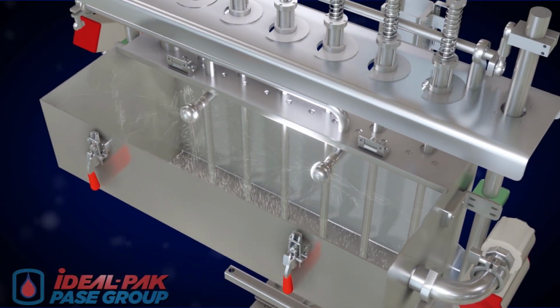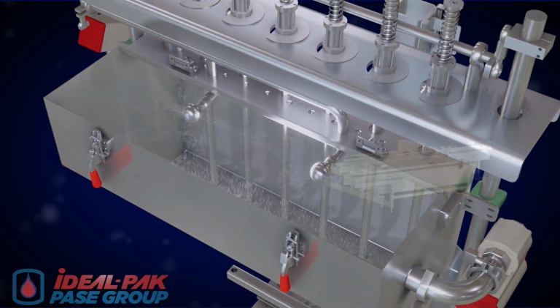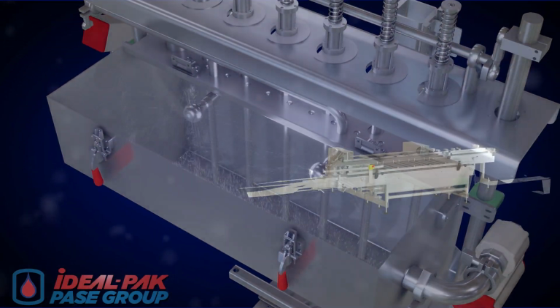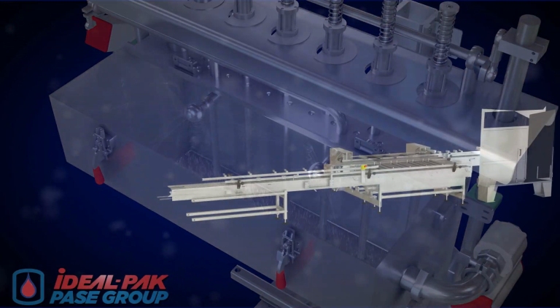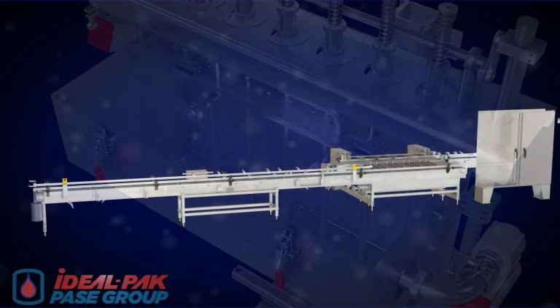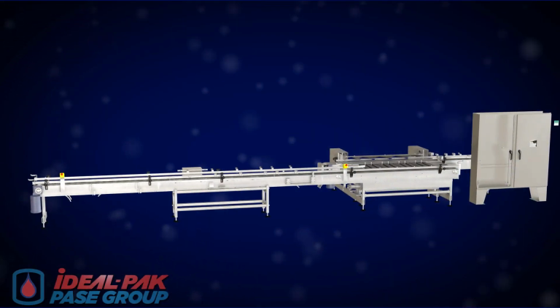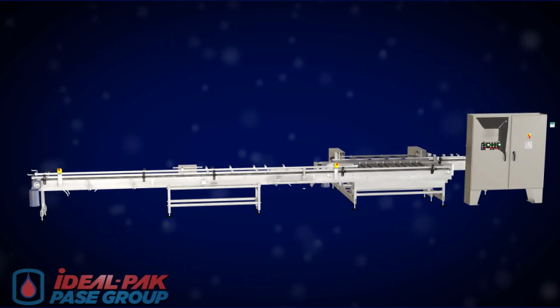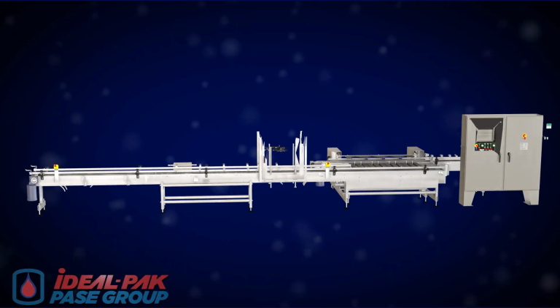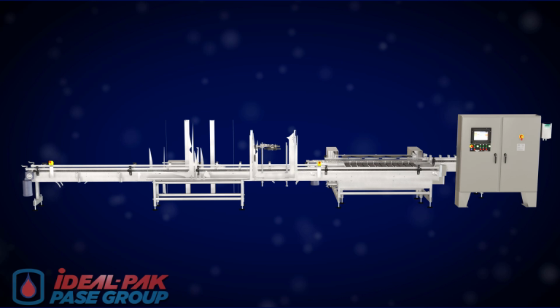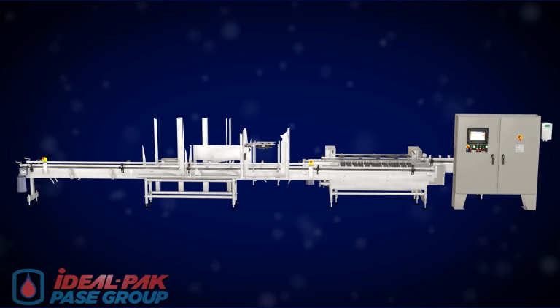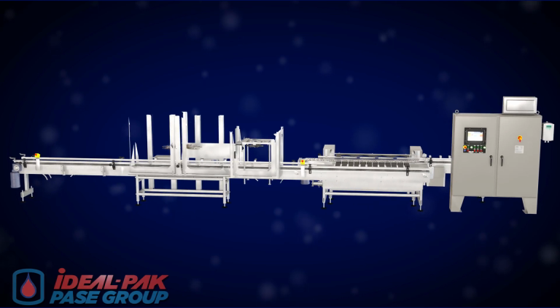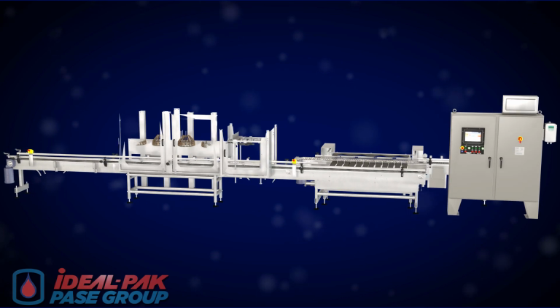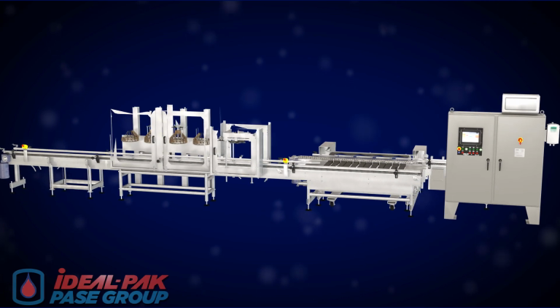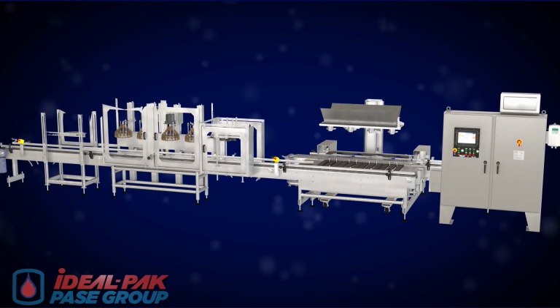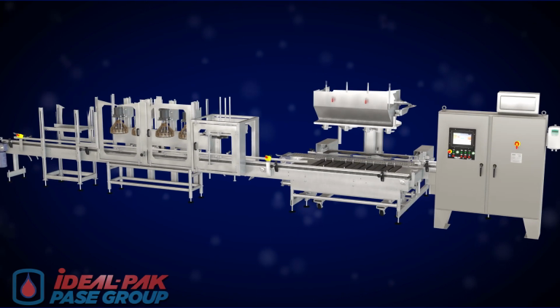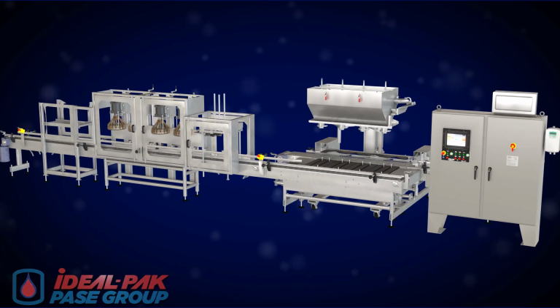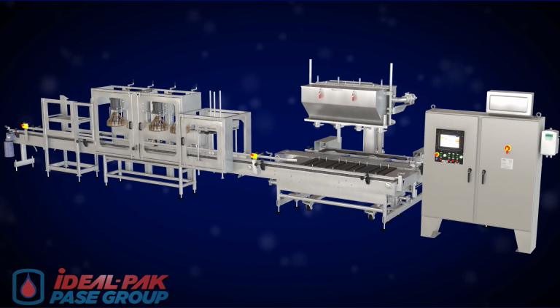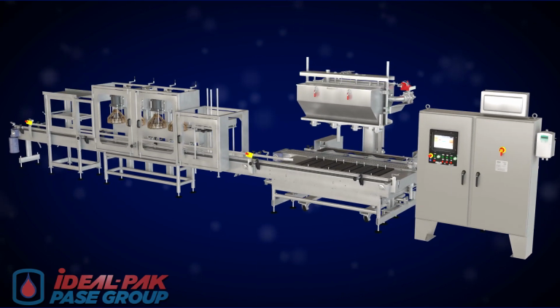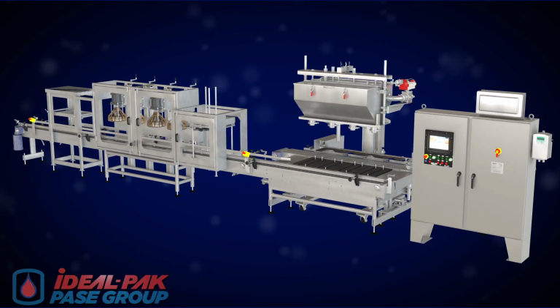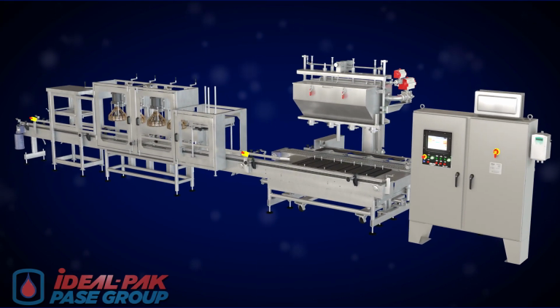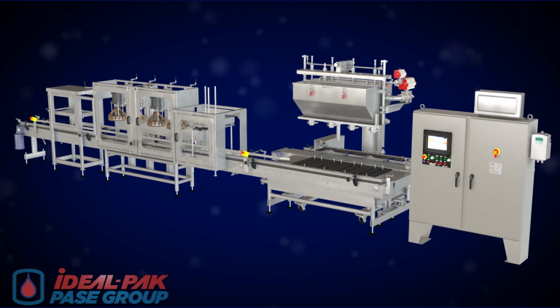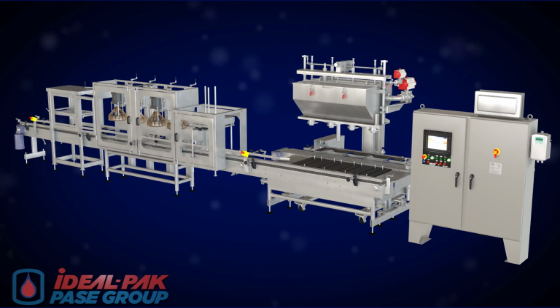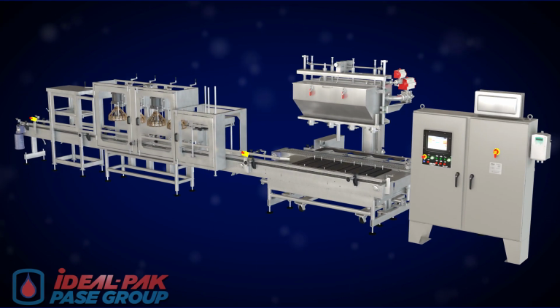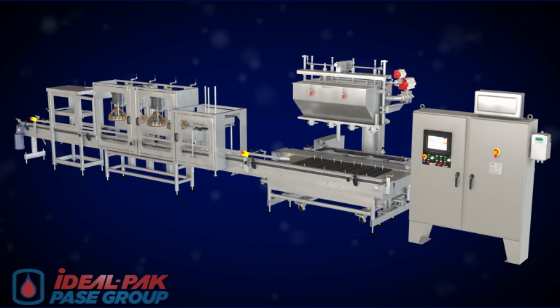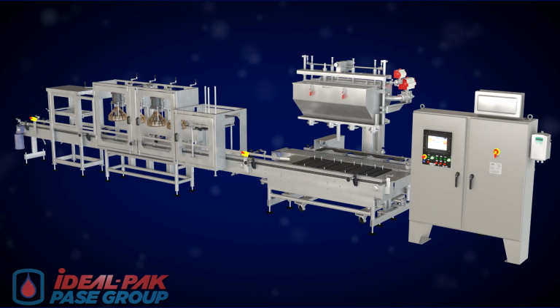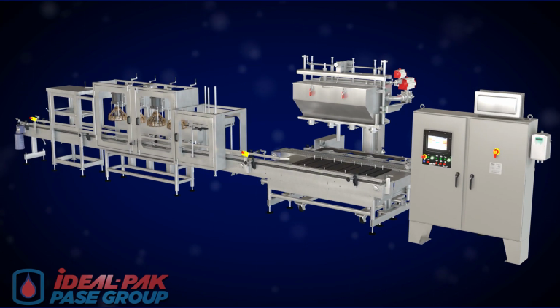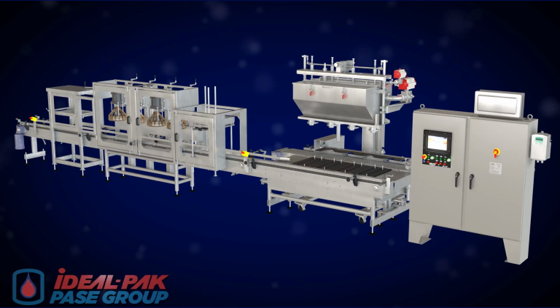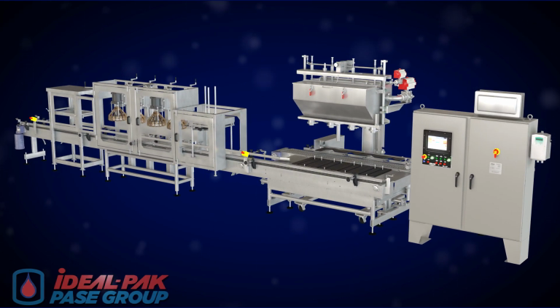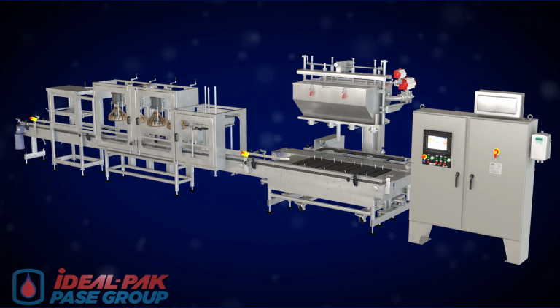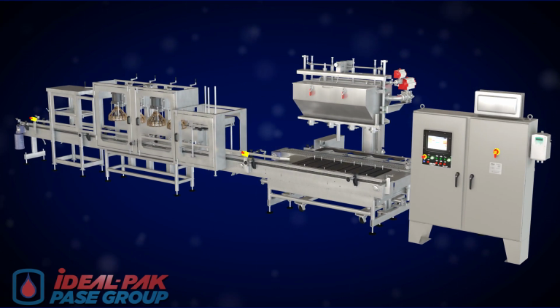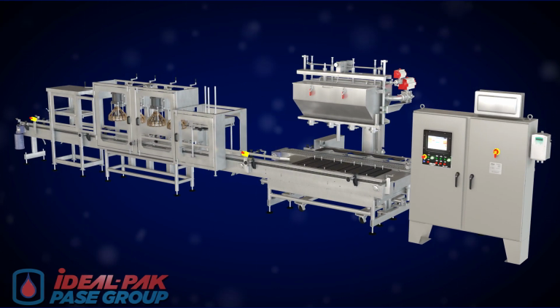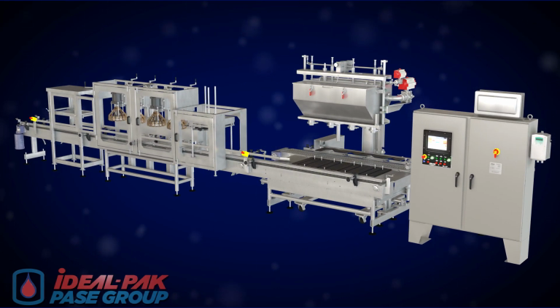Let Ideal Pack design an inline A-series filling solution that is just right for your exact filling requirements.